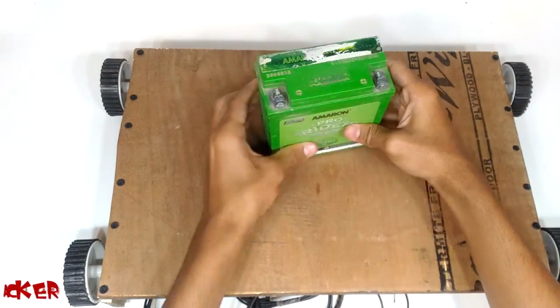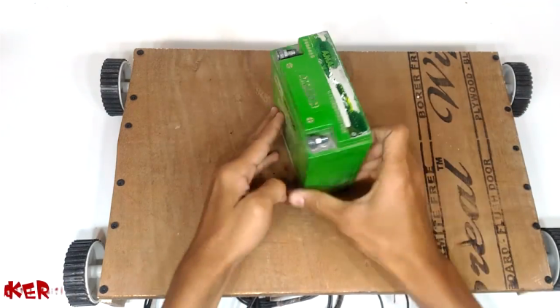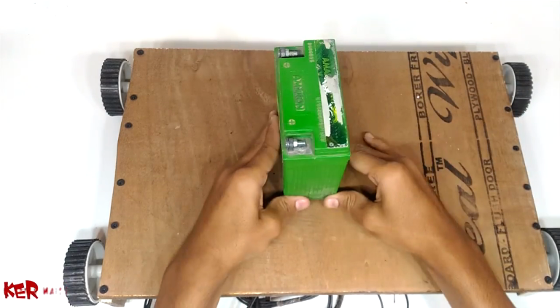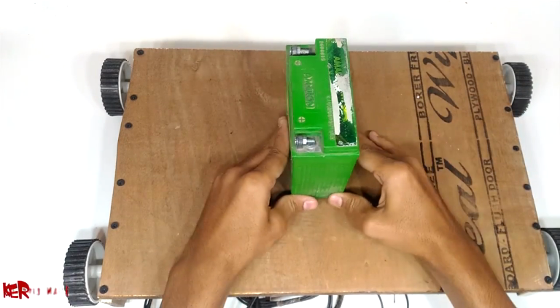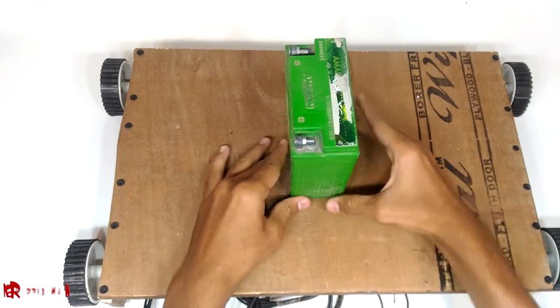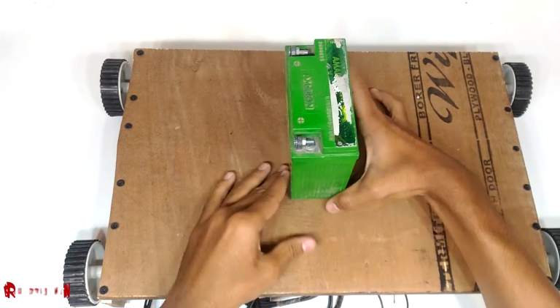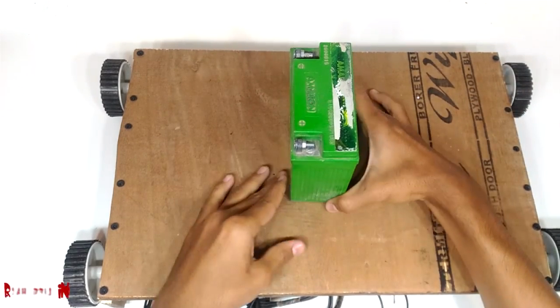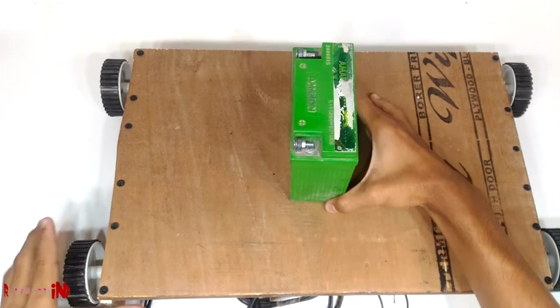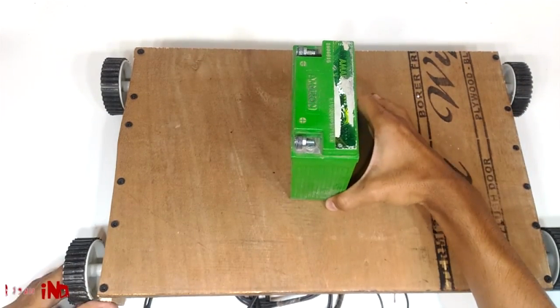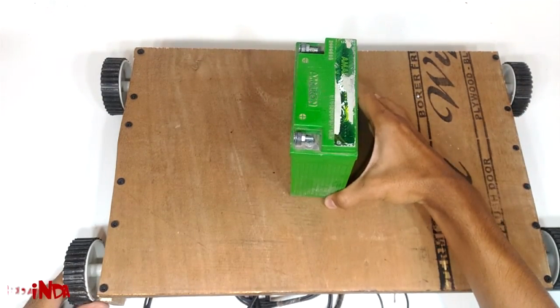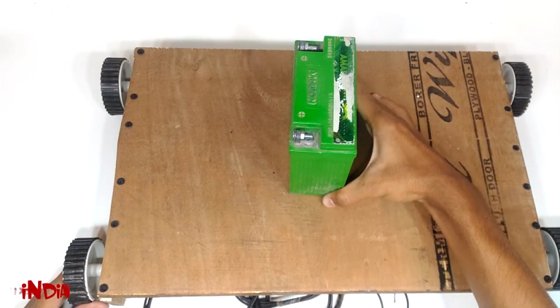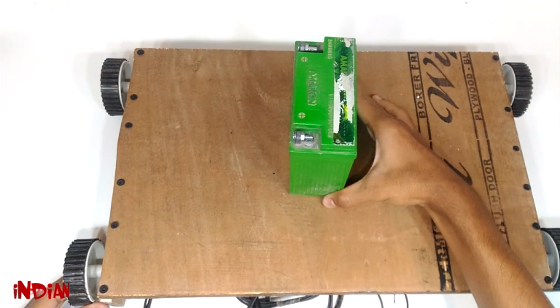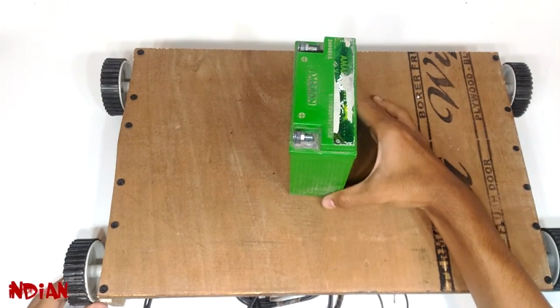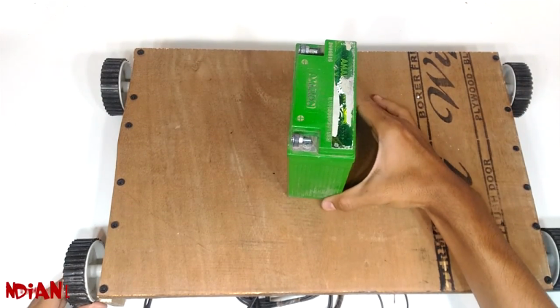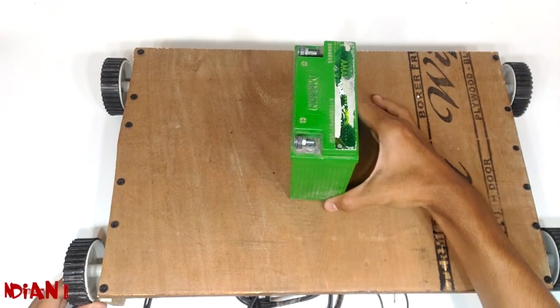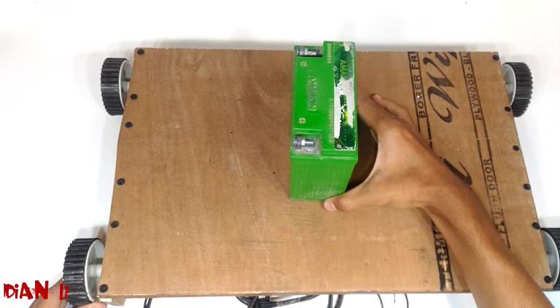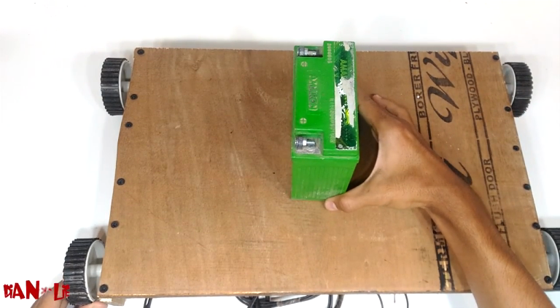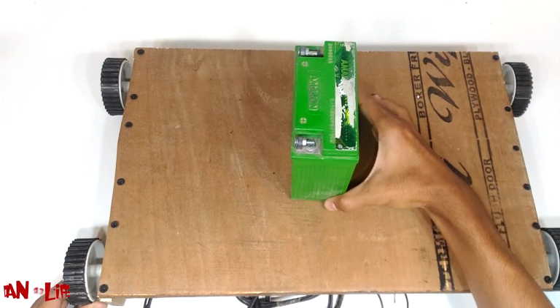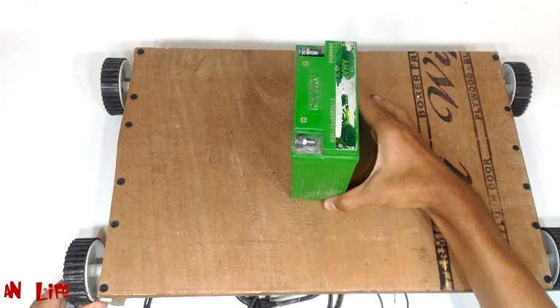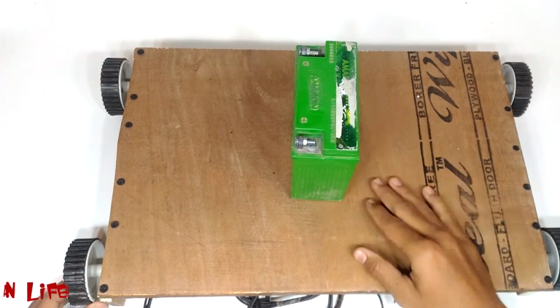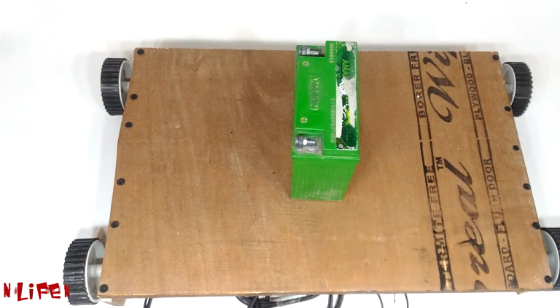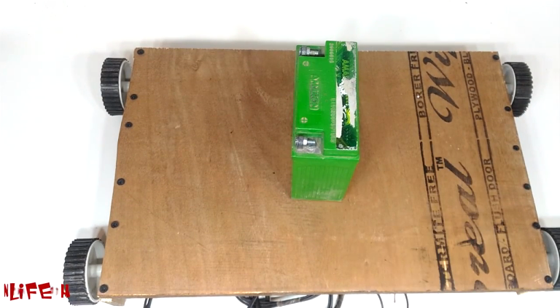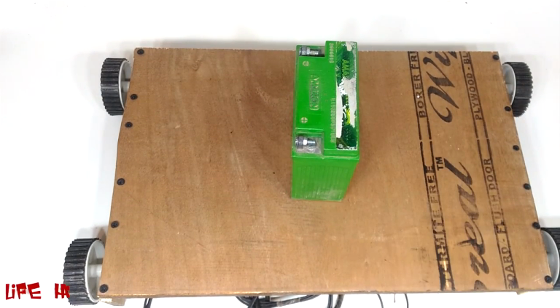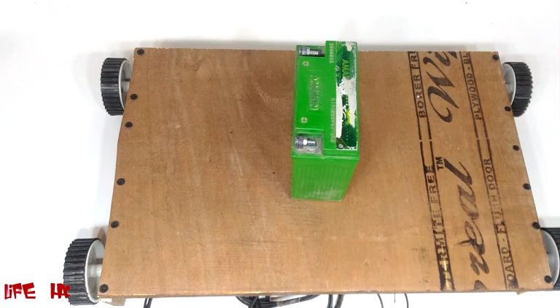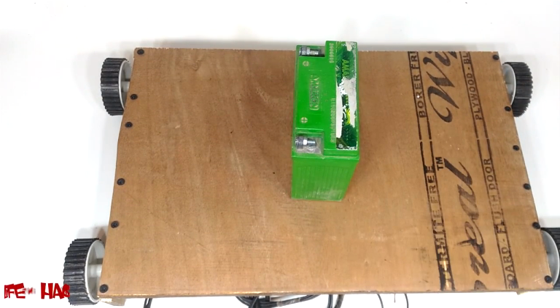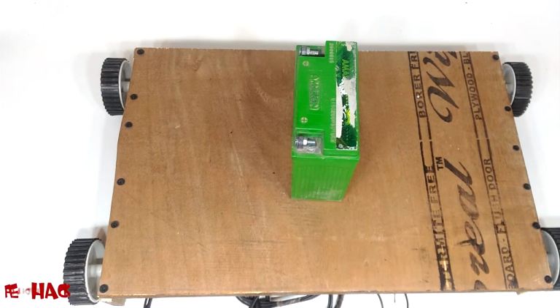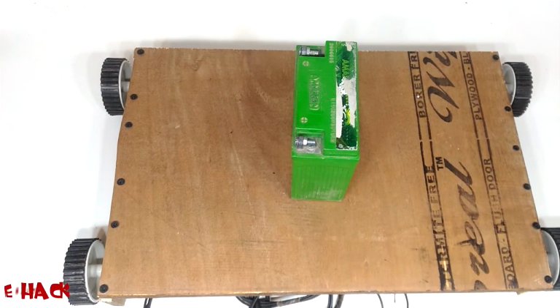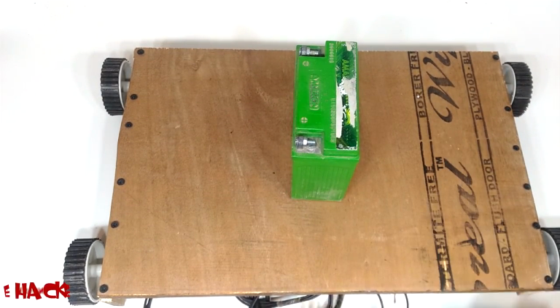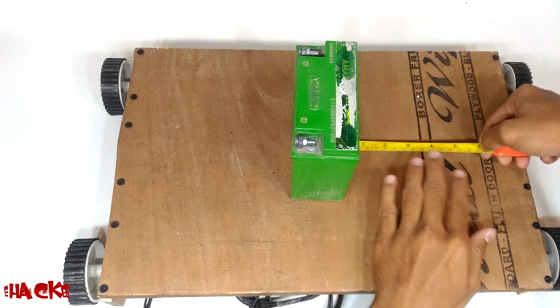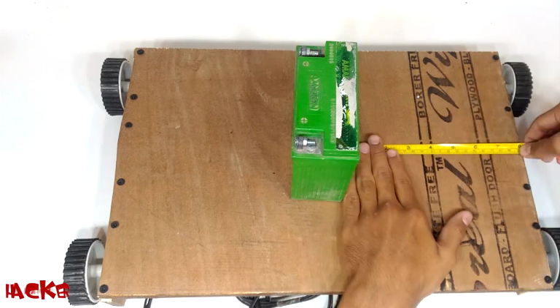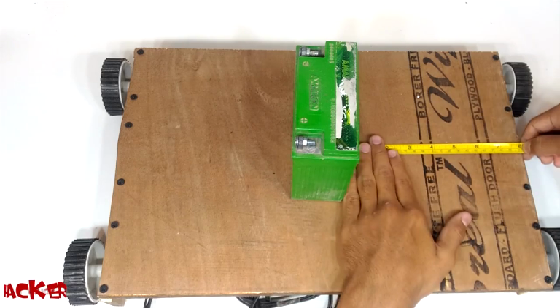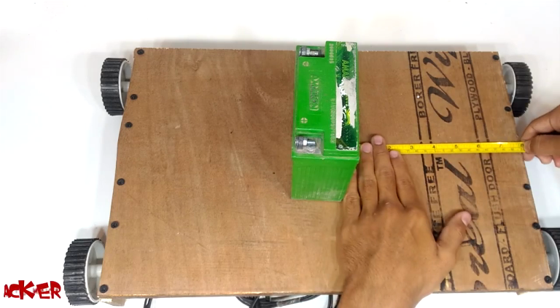I am using this 12V battery to give power supply to our hoverboard. You can get it from your bike or moped.